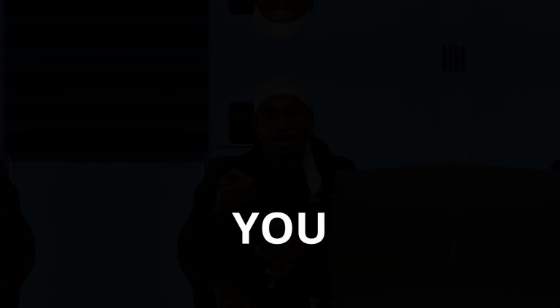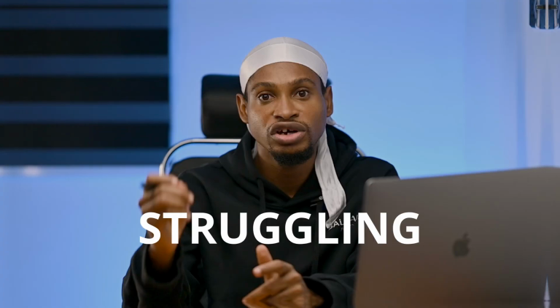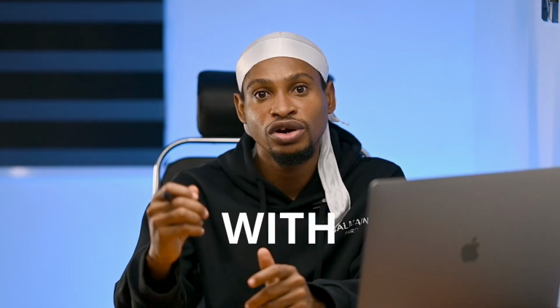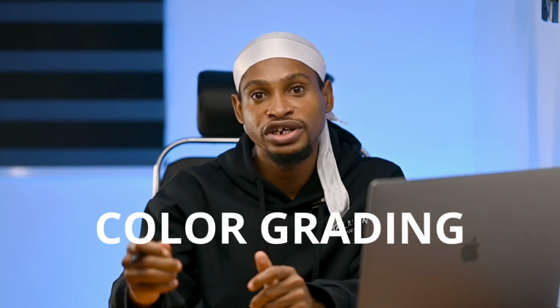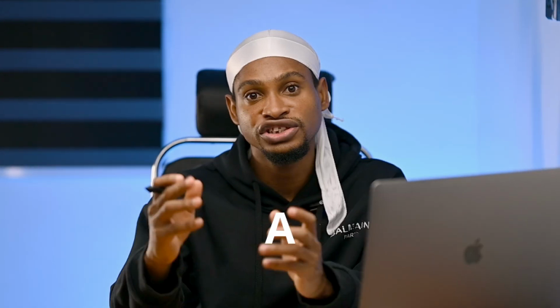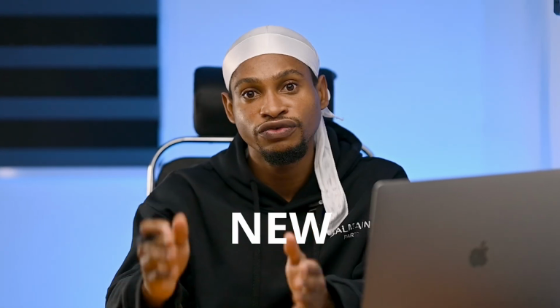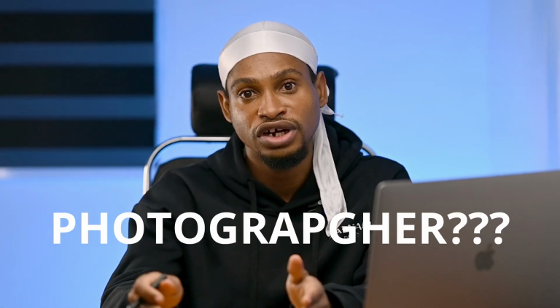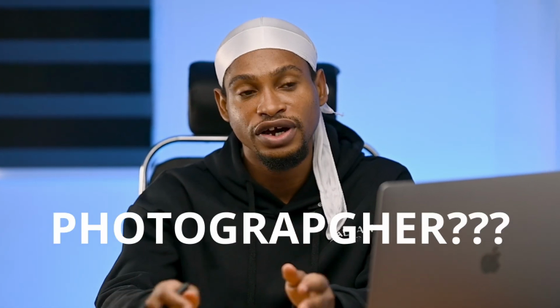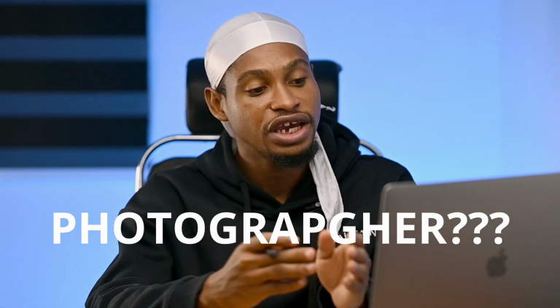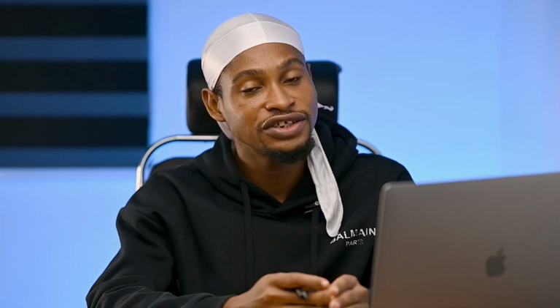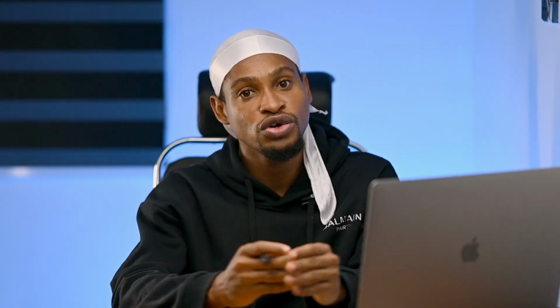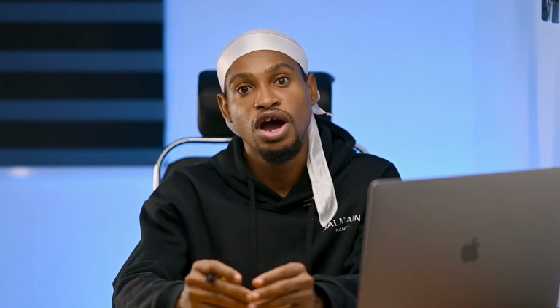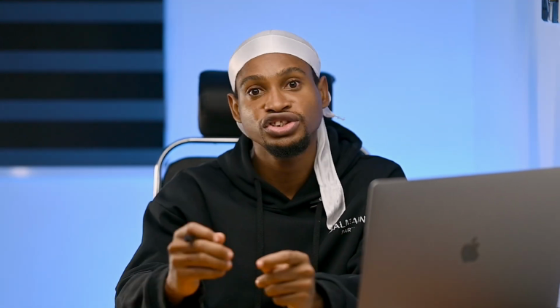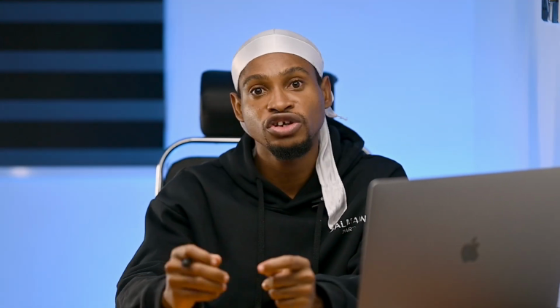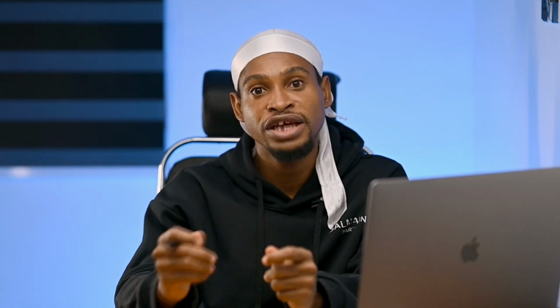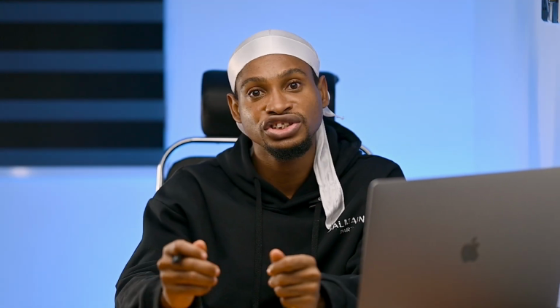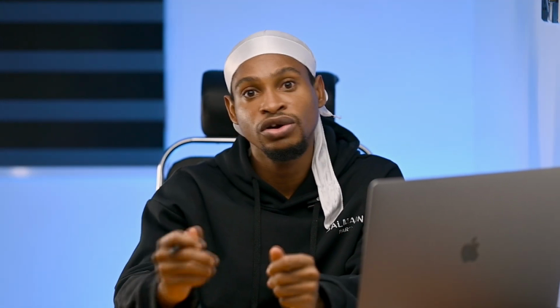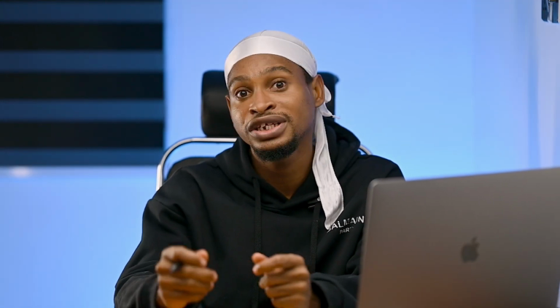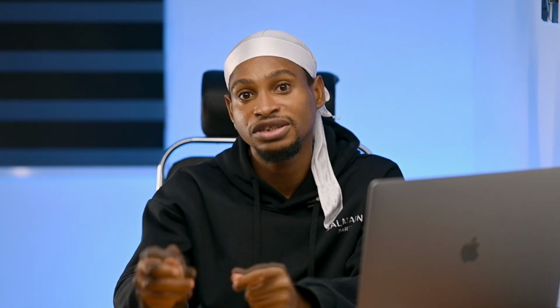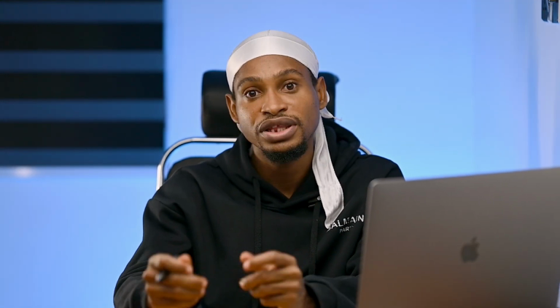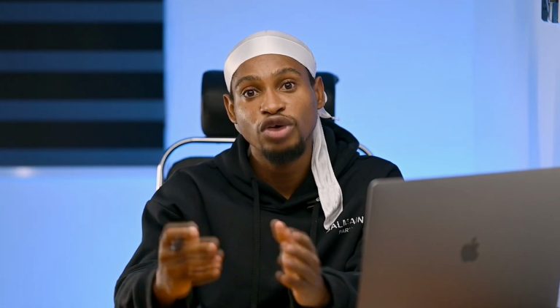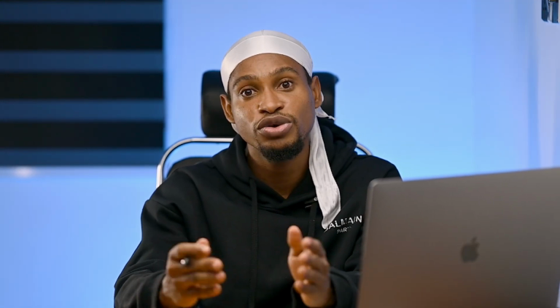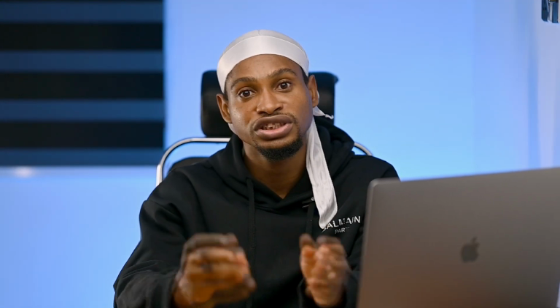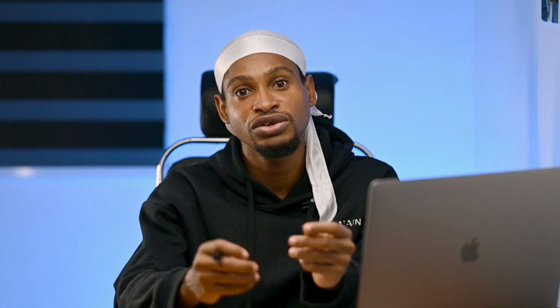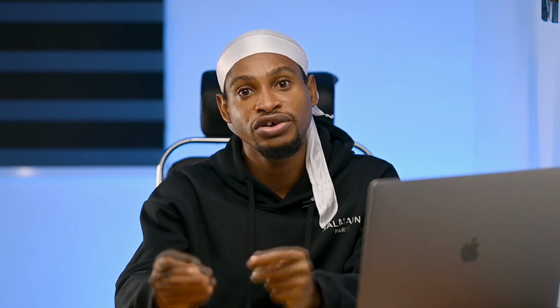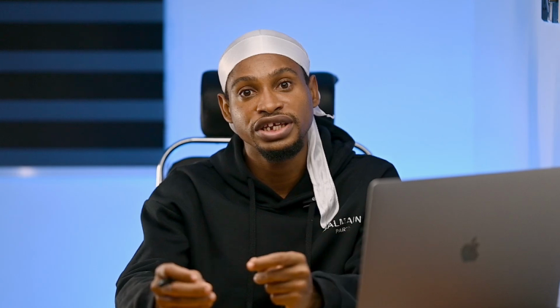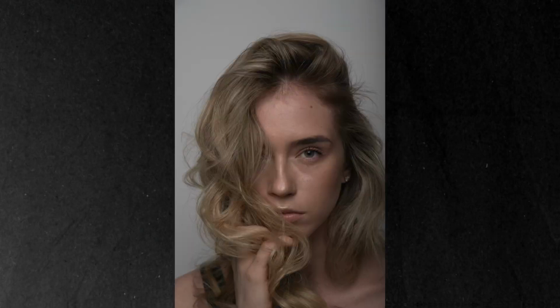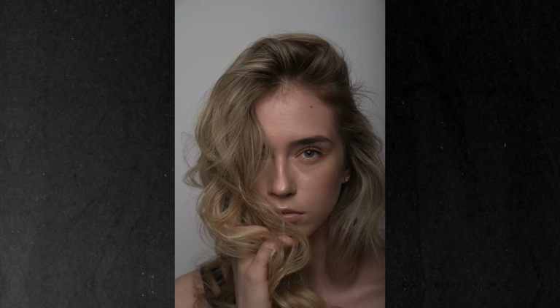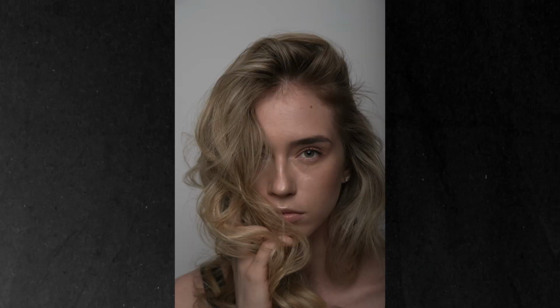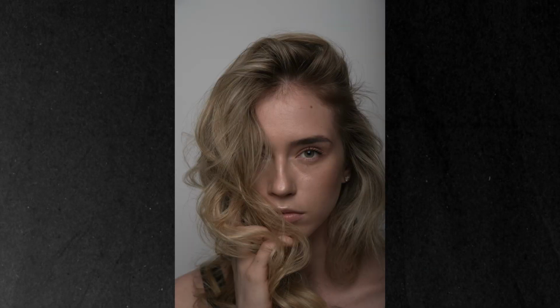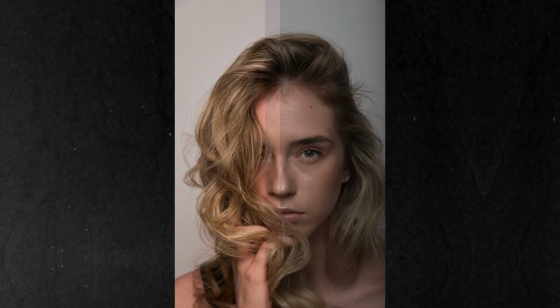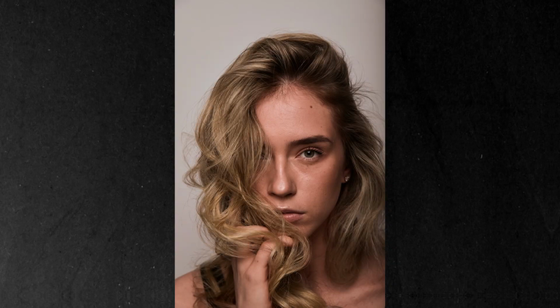Are you struggling with color grading as a new photographer? In this video, I'll share some essential color grading tips that will help you understand color grading so you can make your images pop.